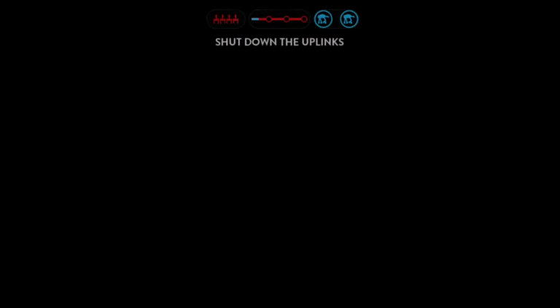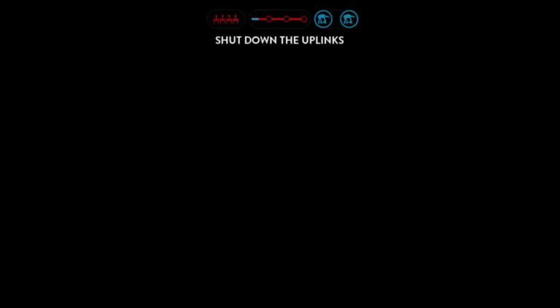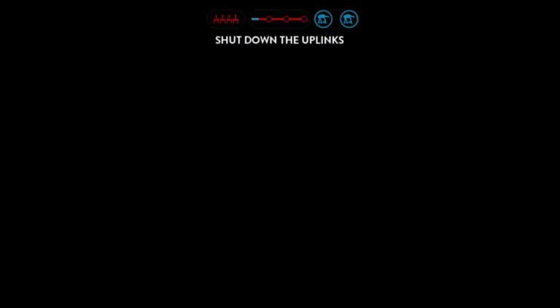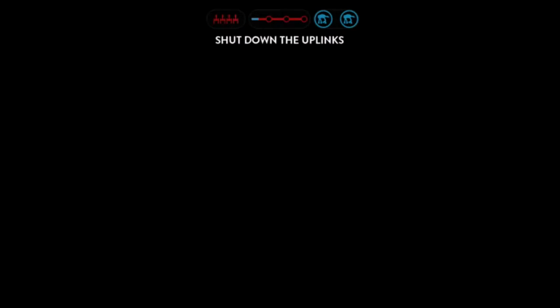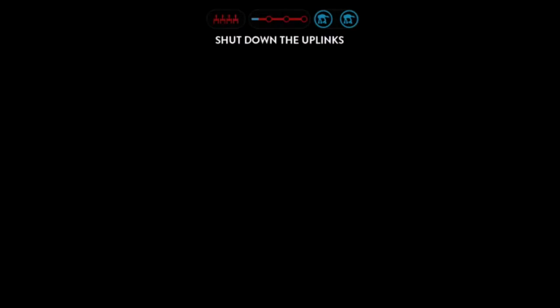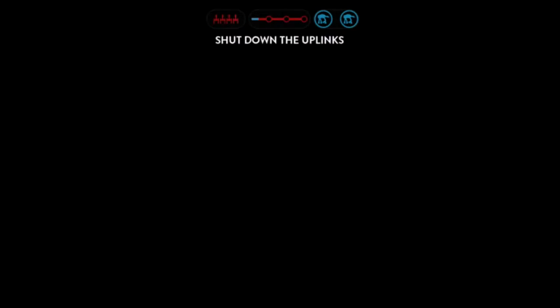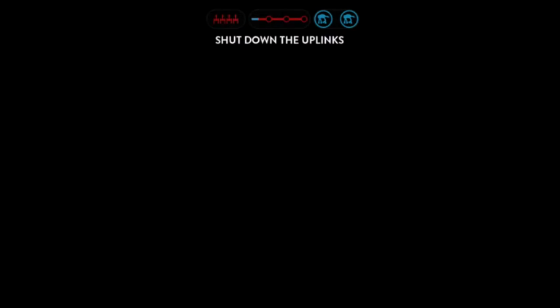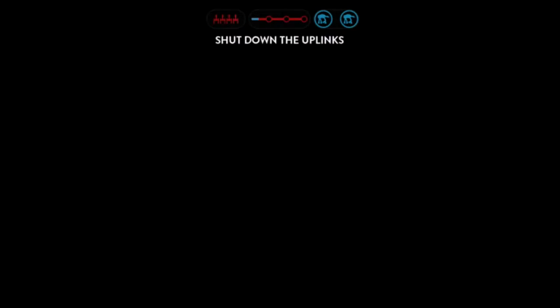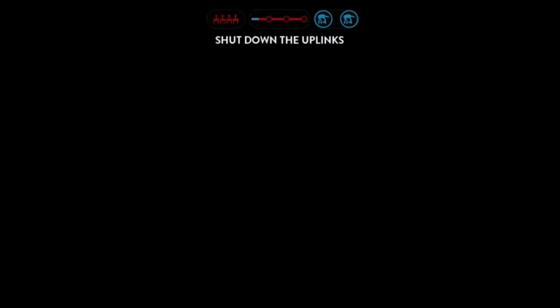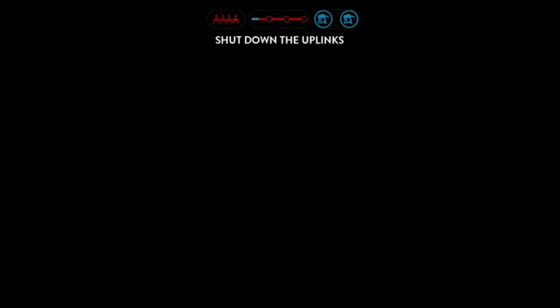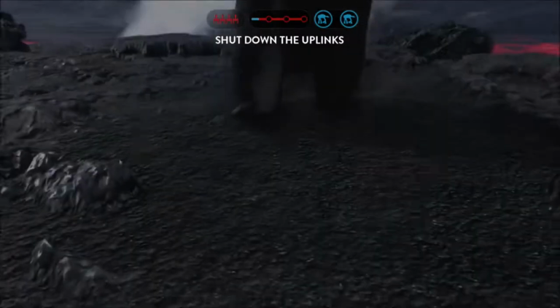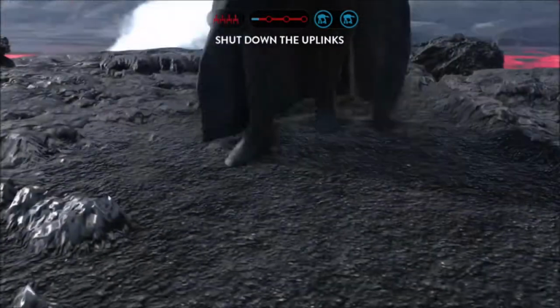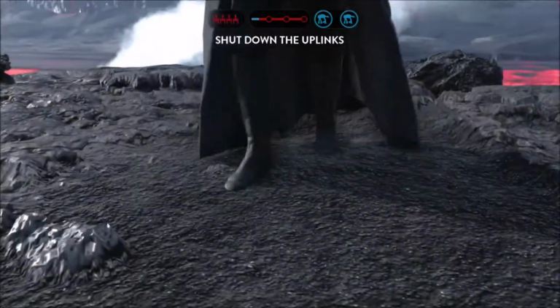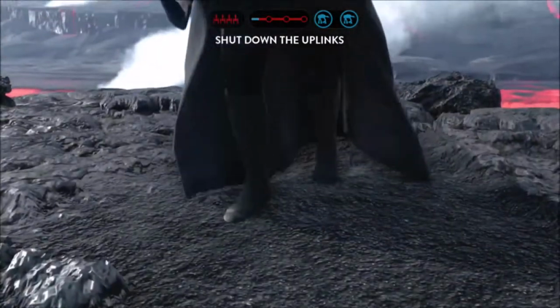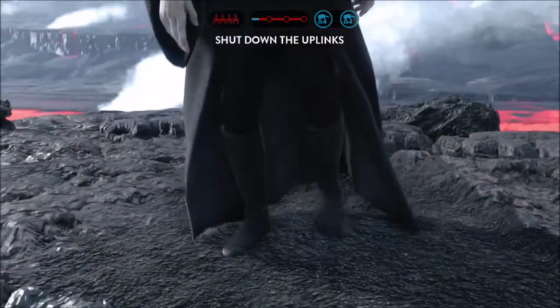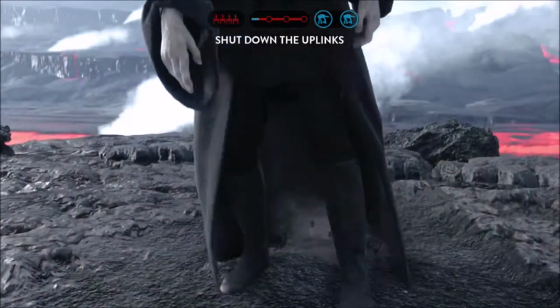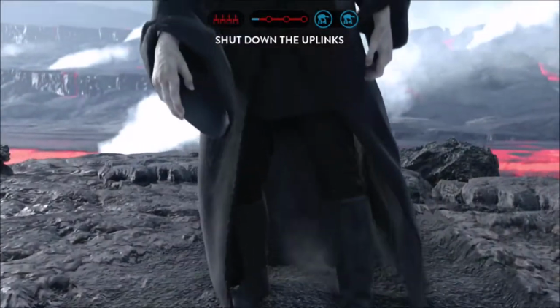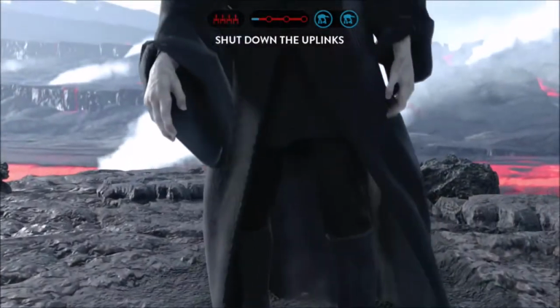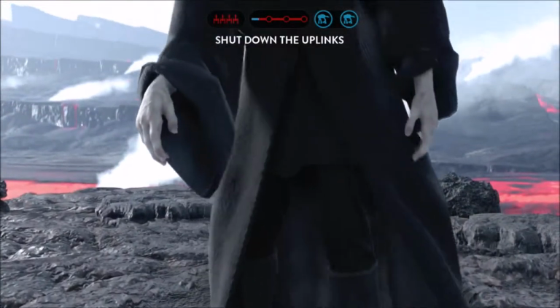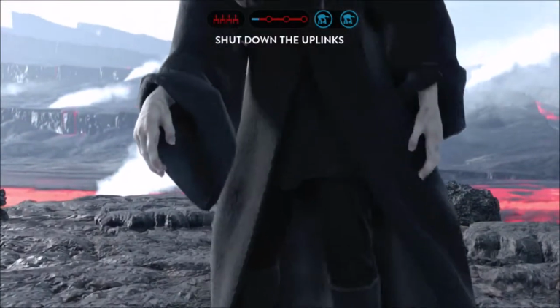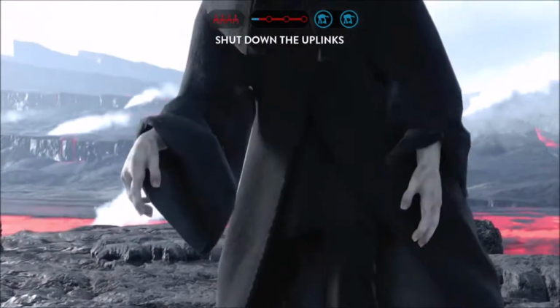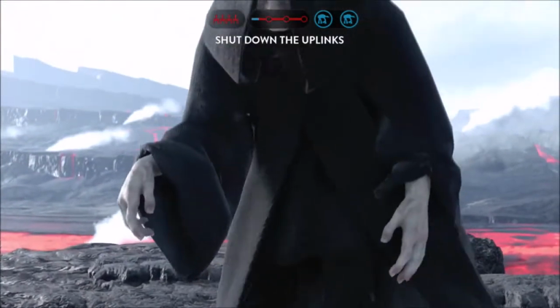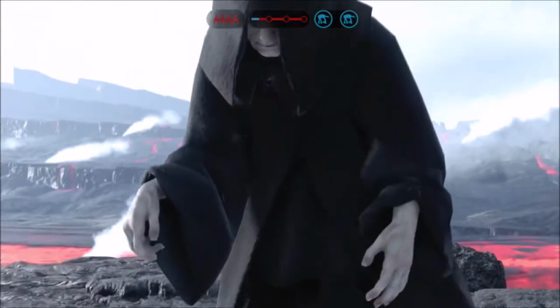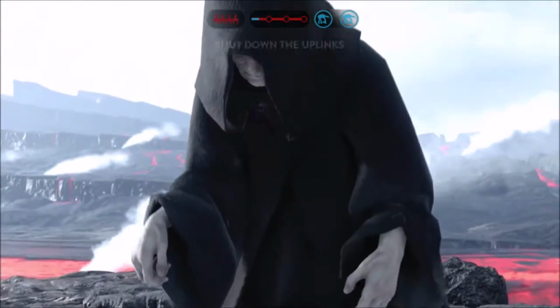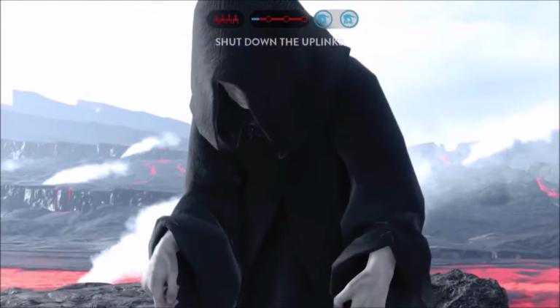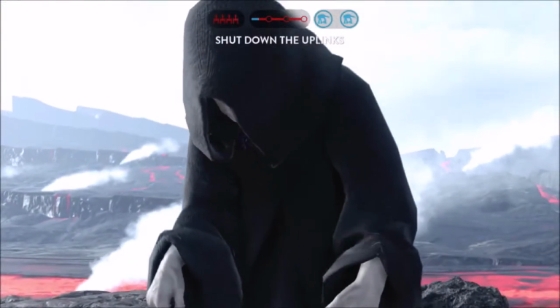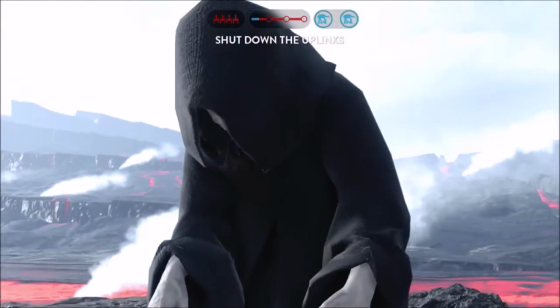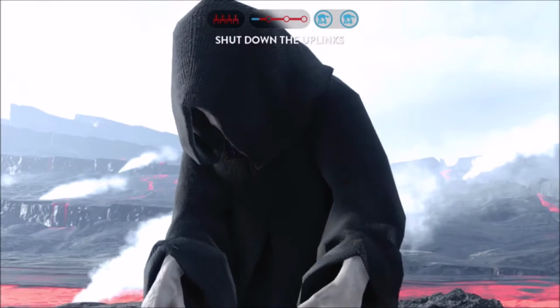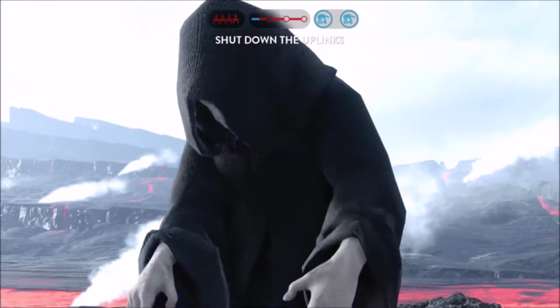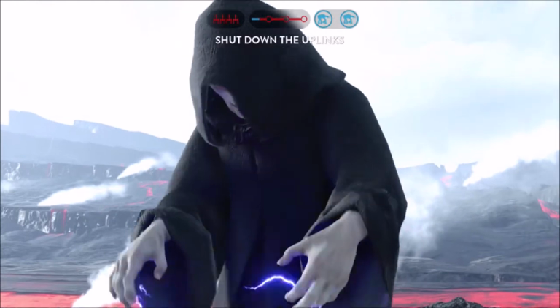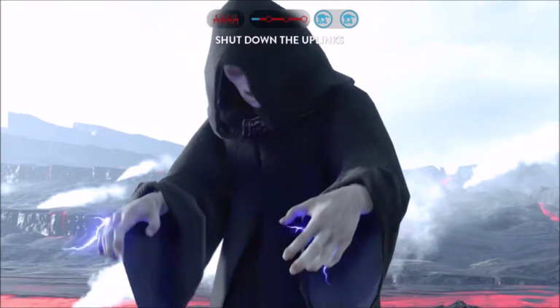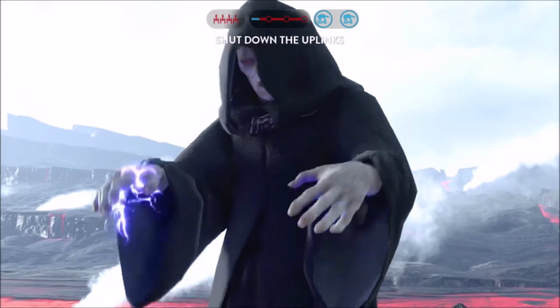Rebels have called in a Y-Wing attack, and we must deactivate their uplink station to stop their advance.